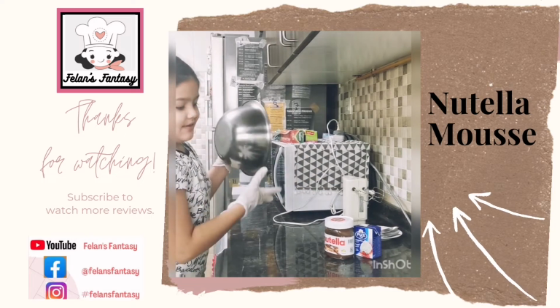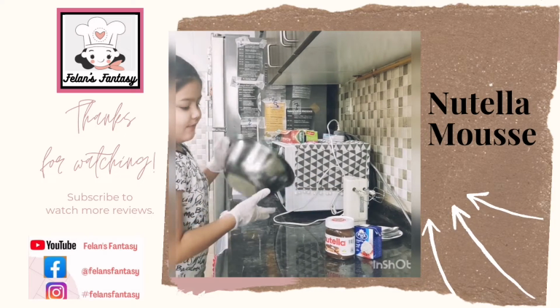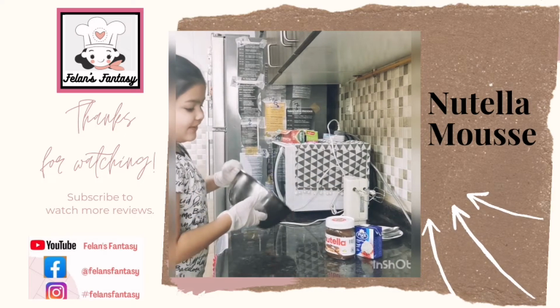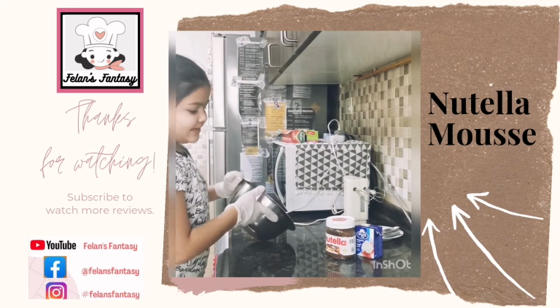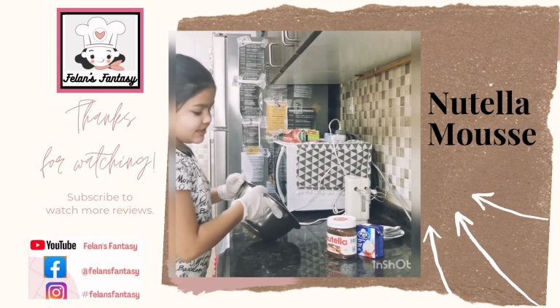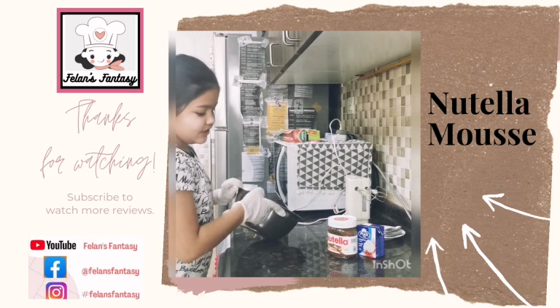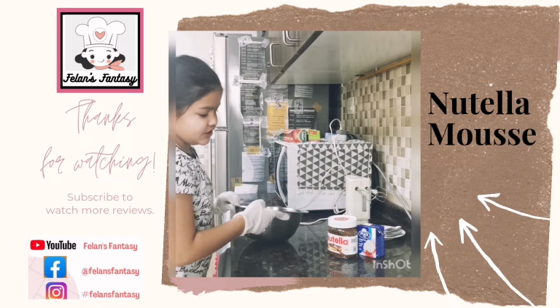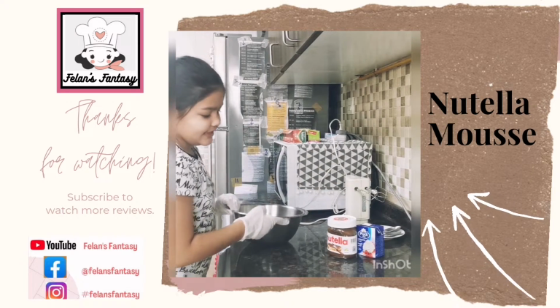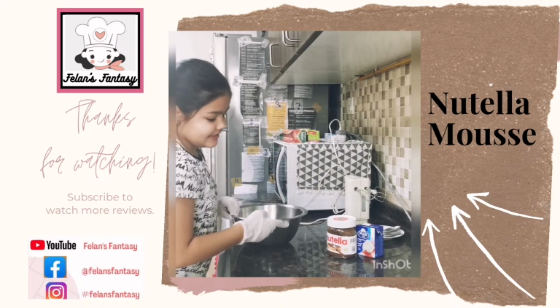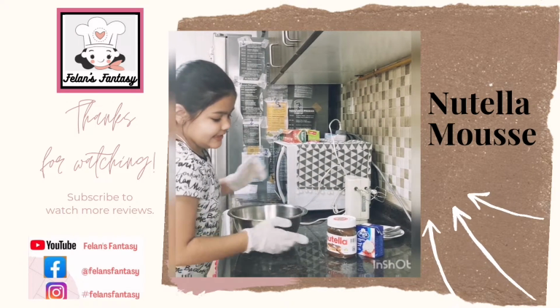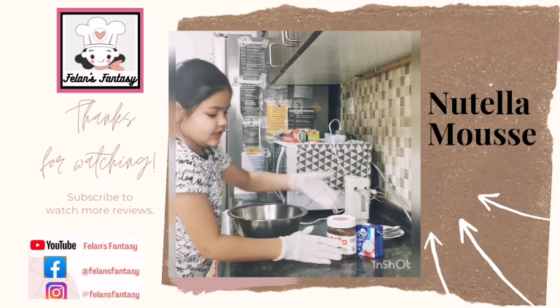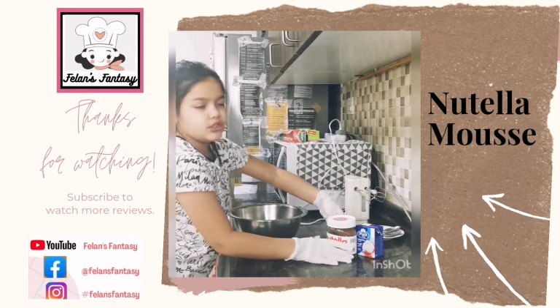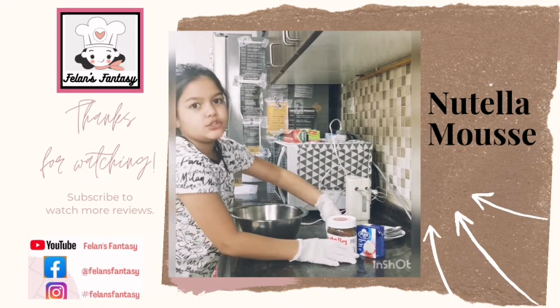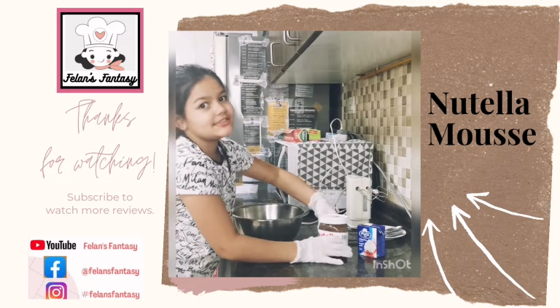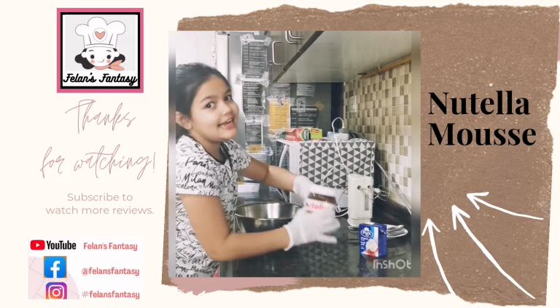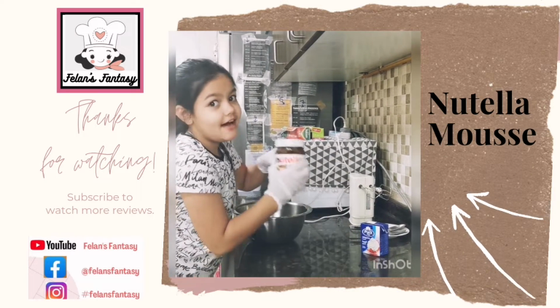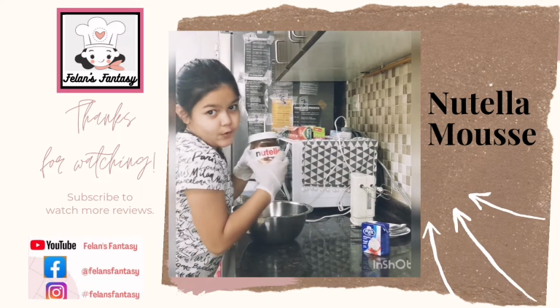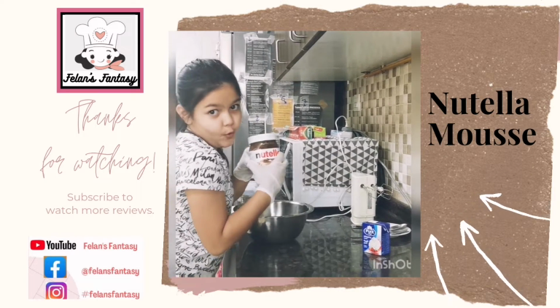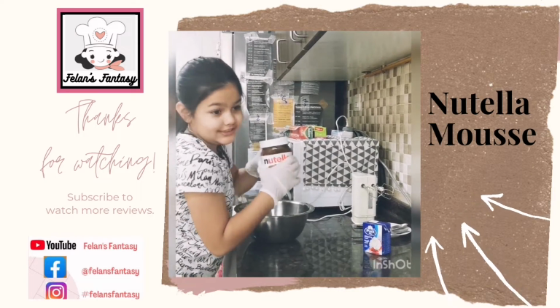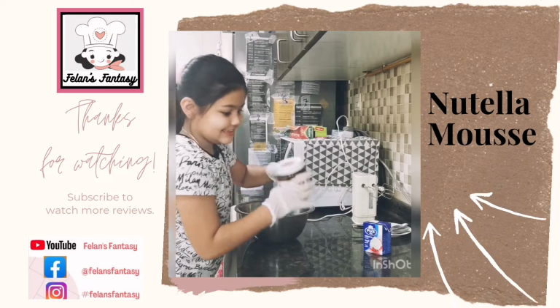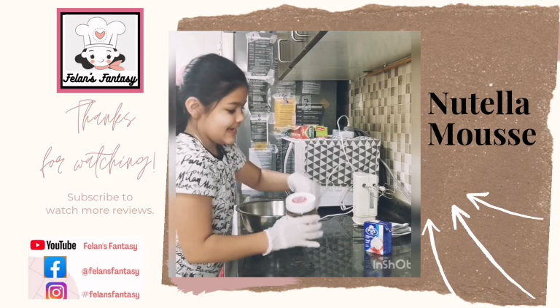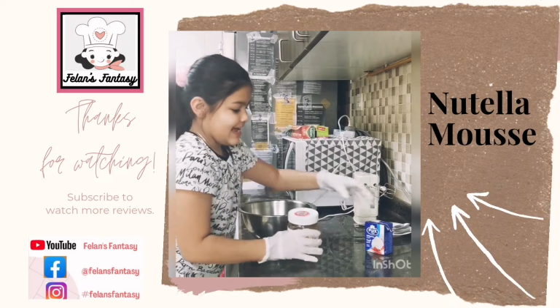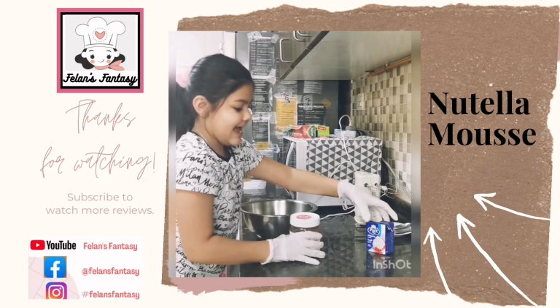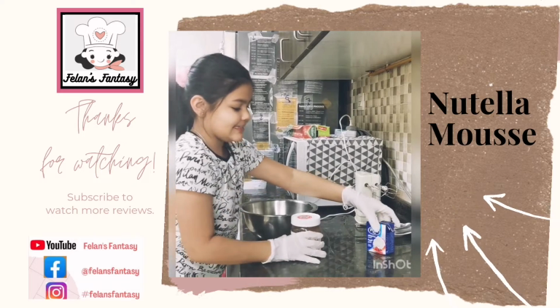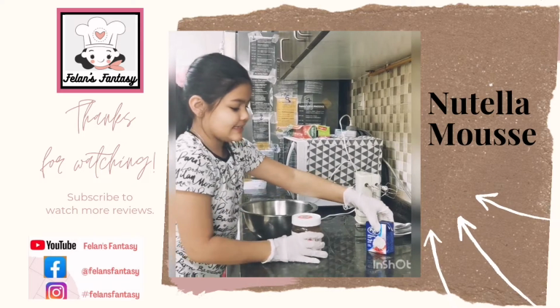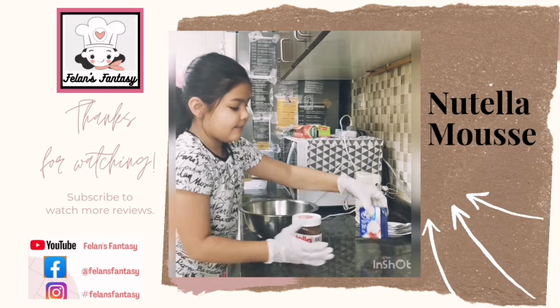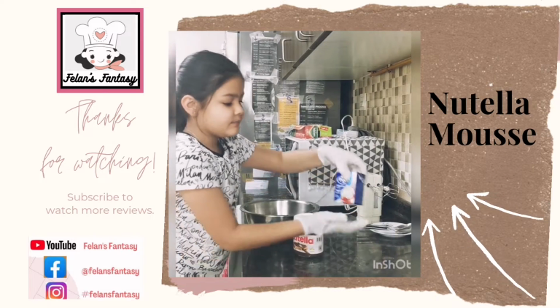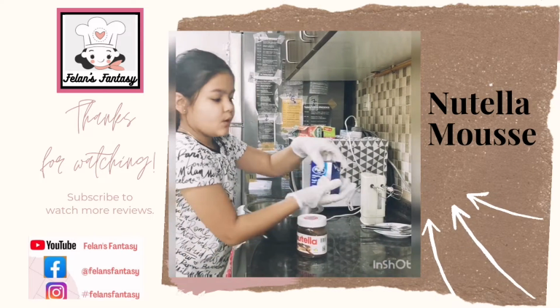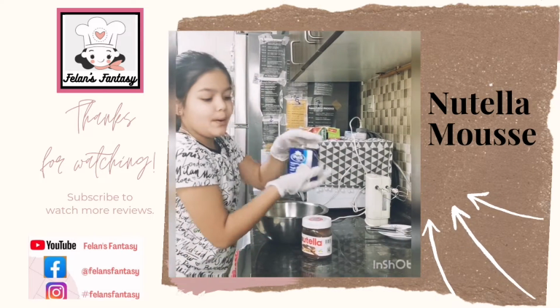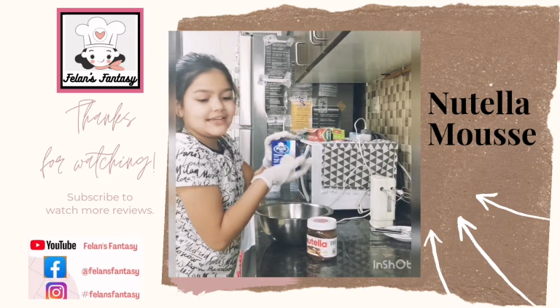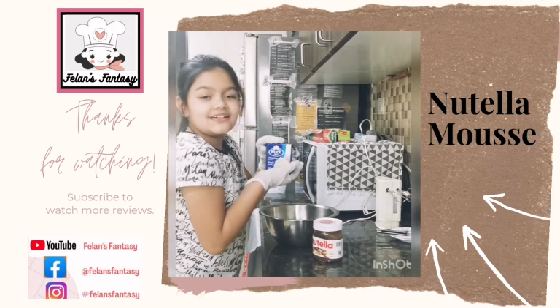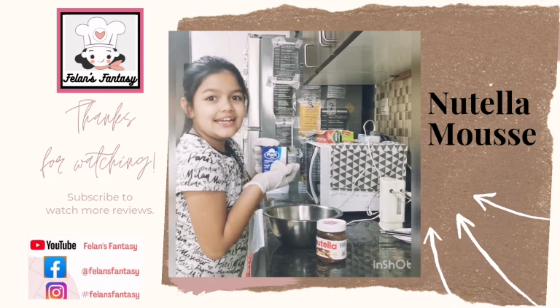For this, you just need Nutella, of course, and some whipping cream.